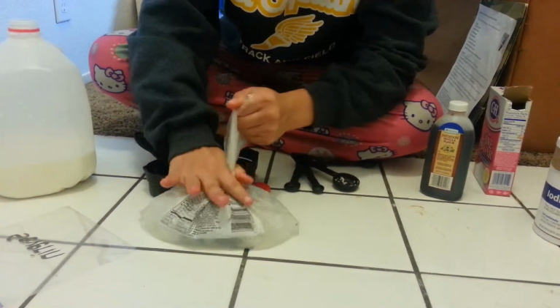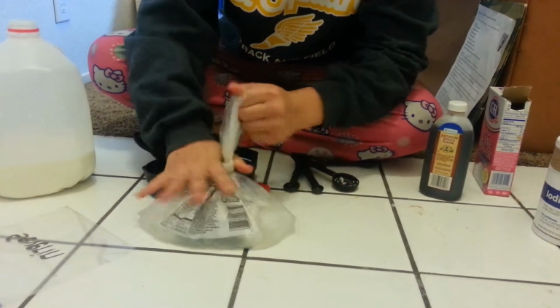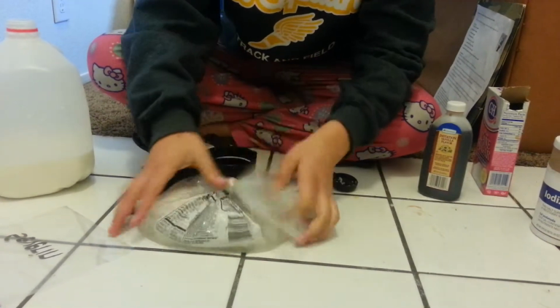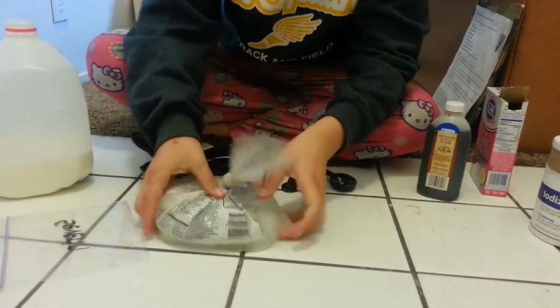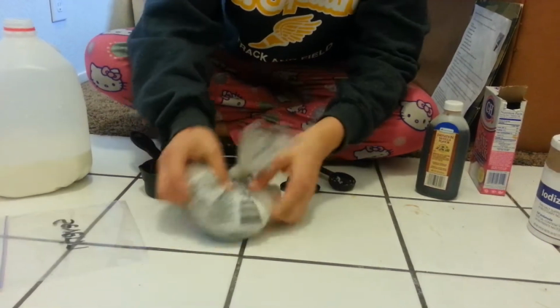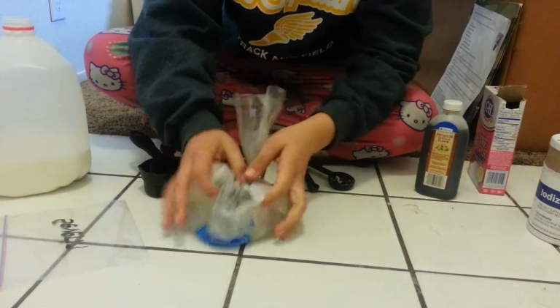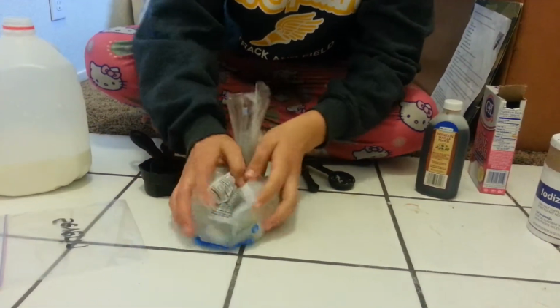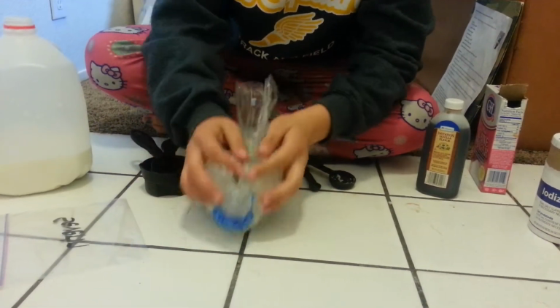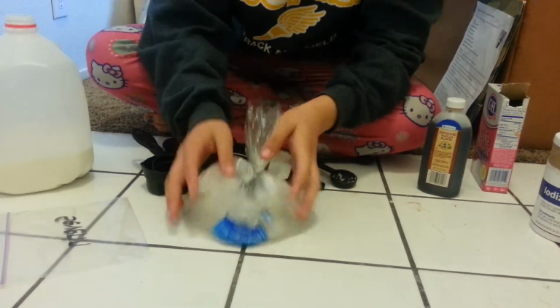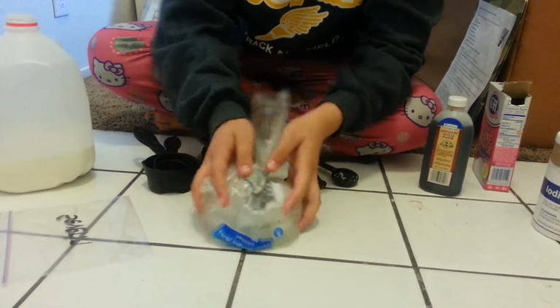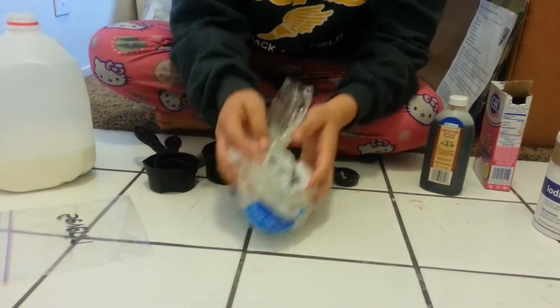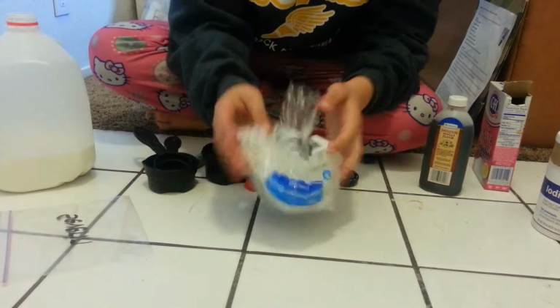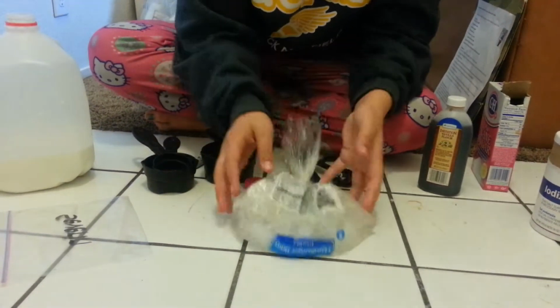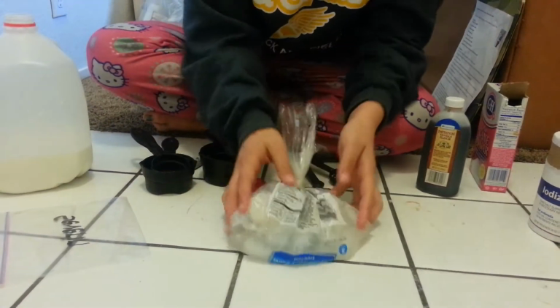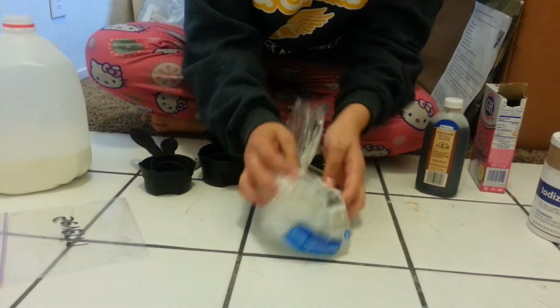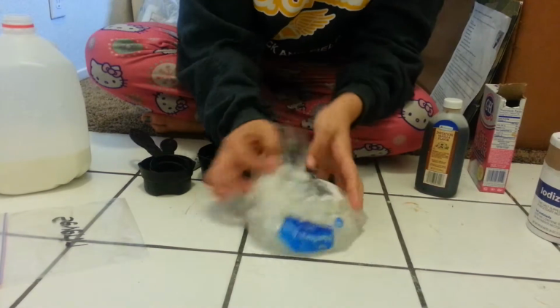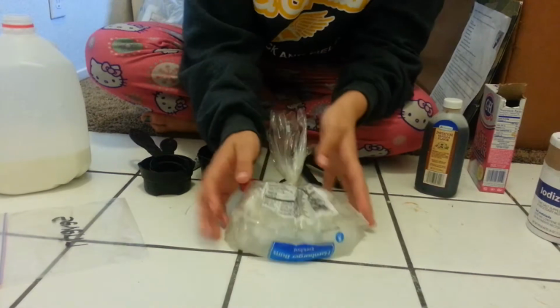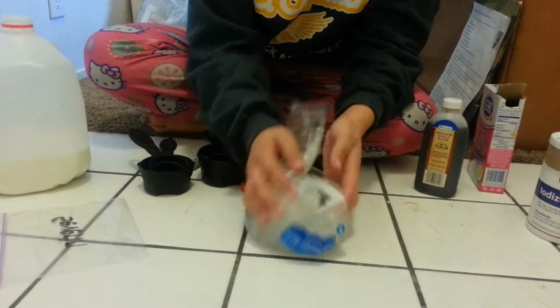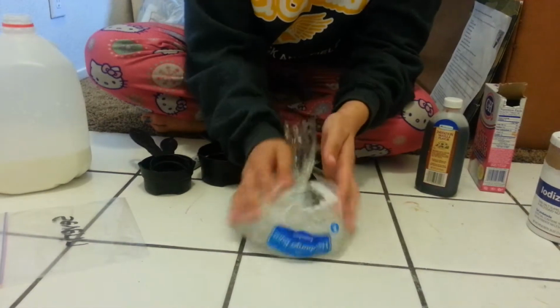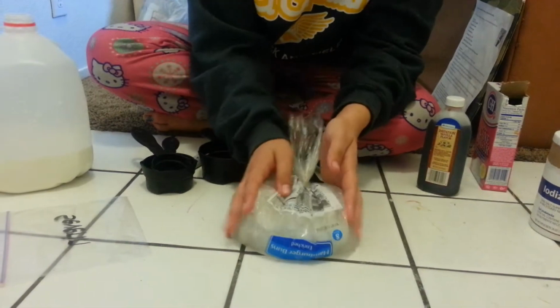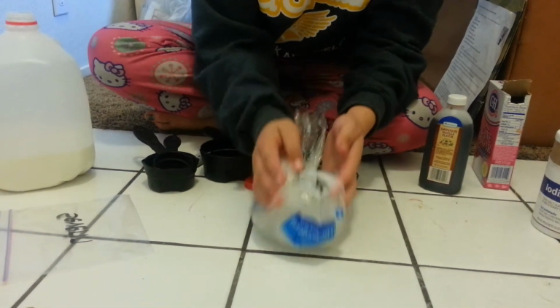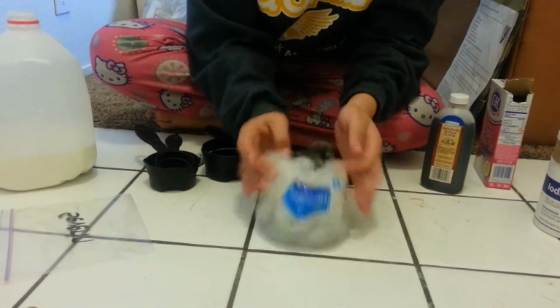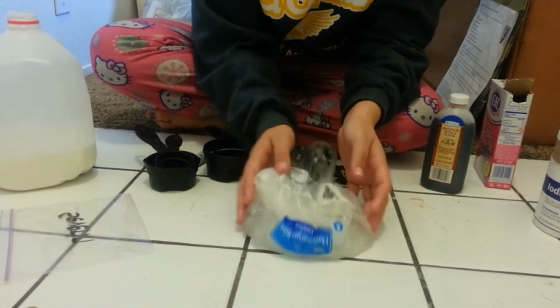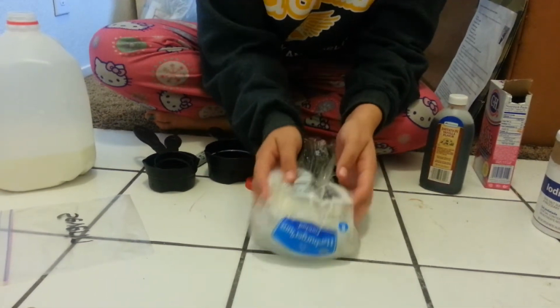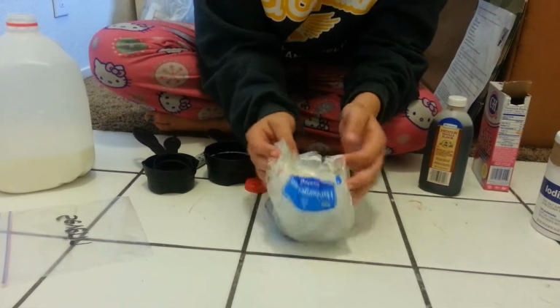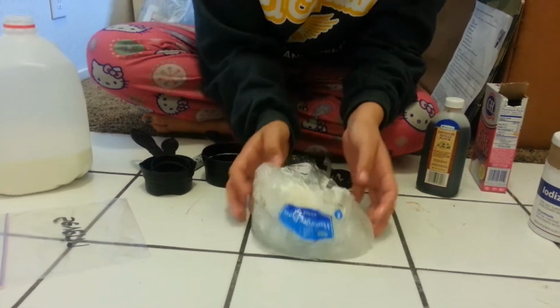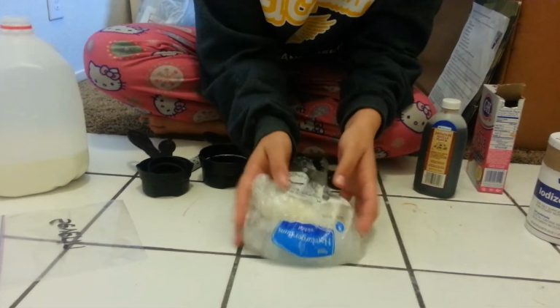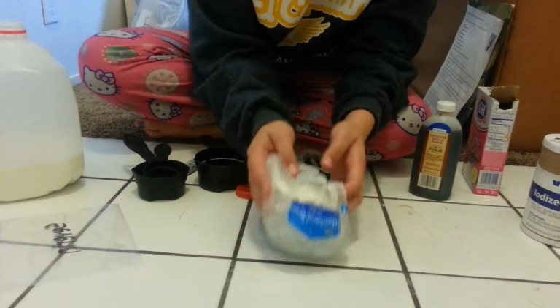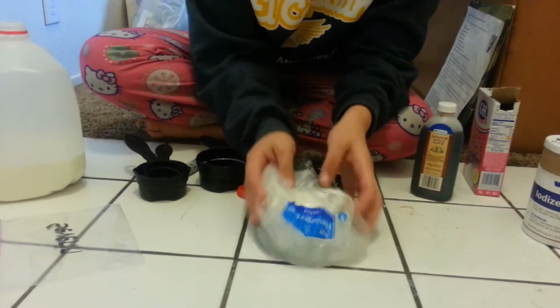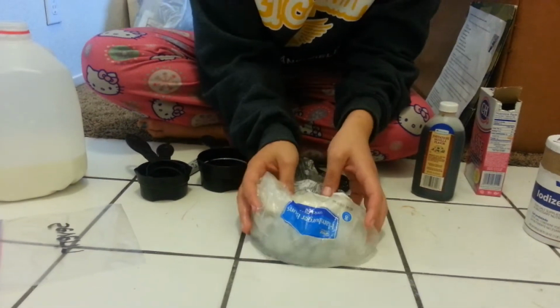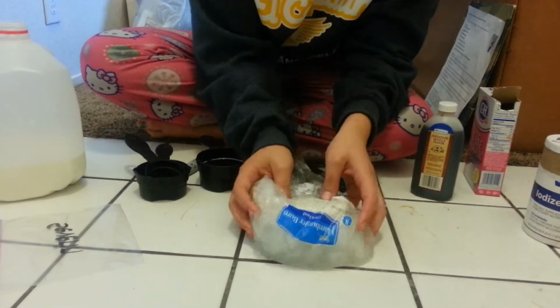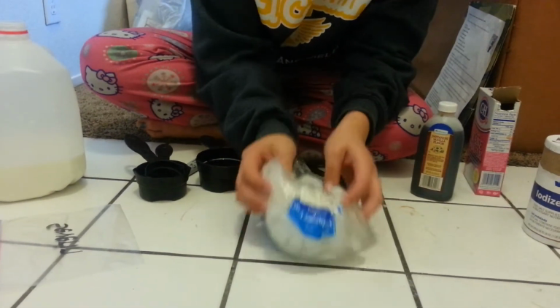You're gonna shake it for a good ten minutes, and after that your ice cream should be ready.